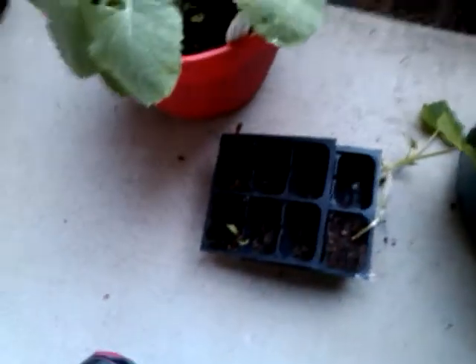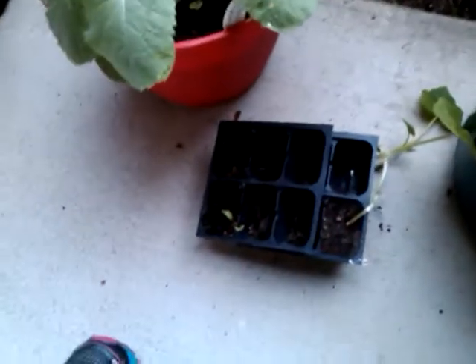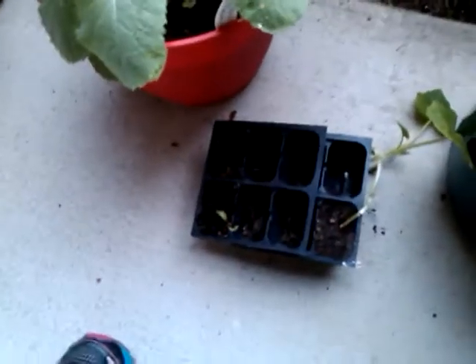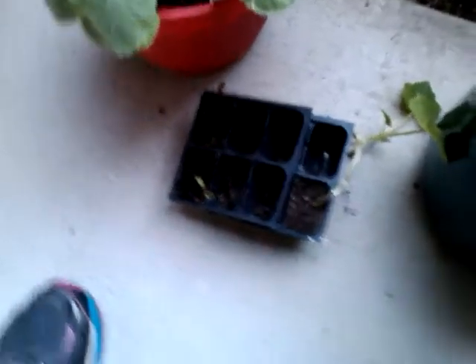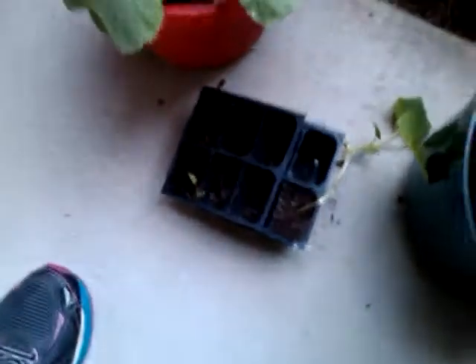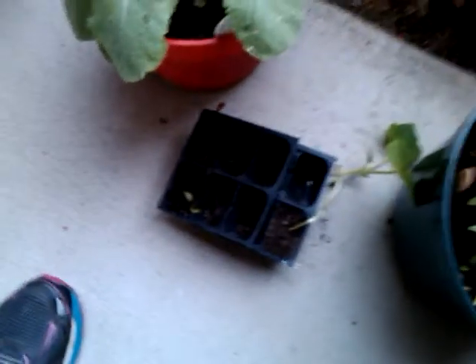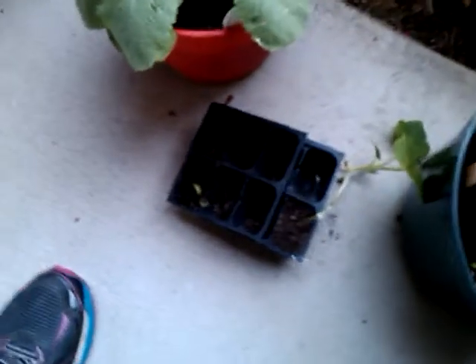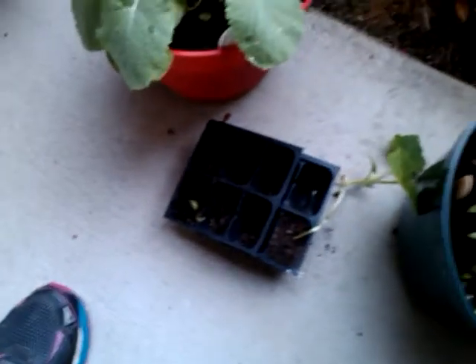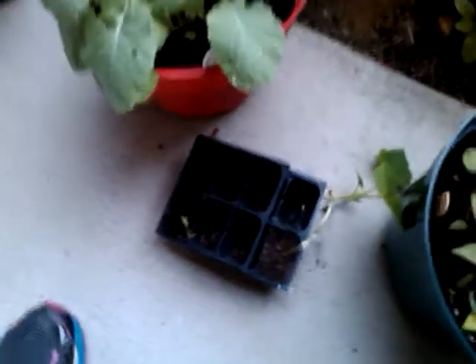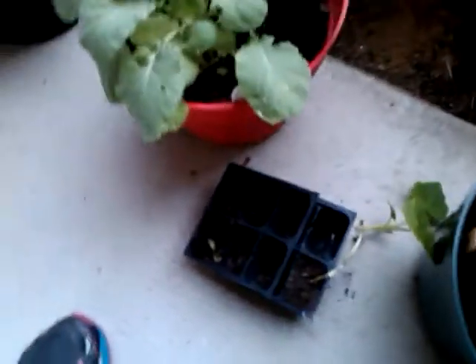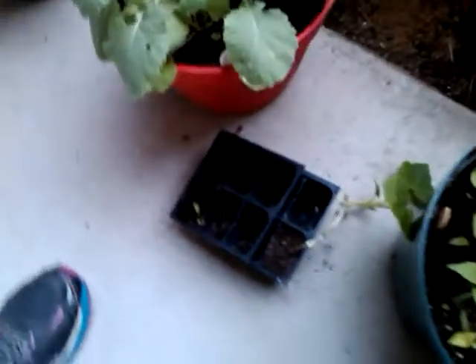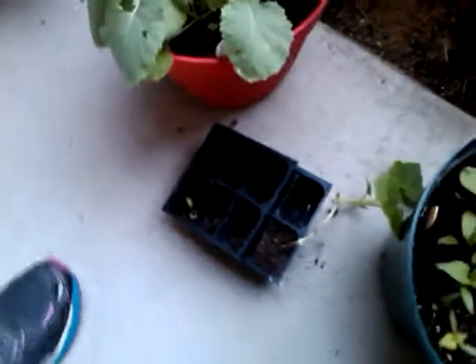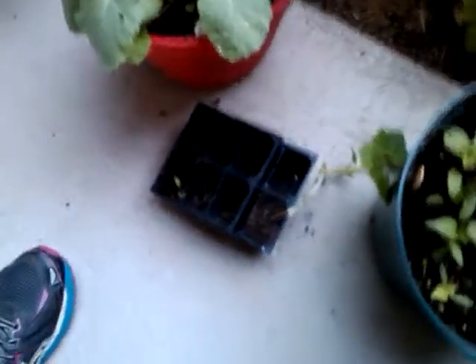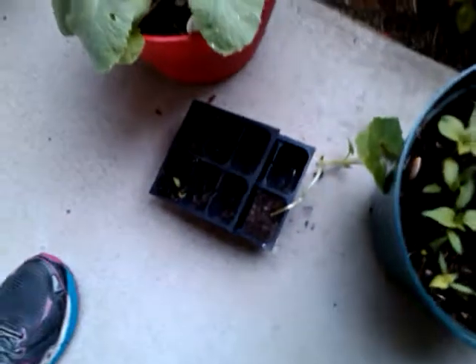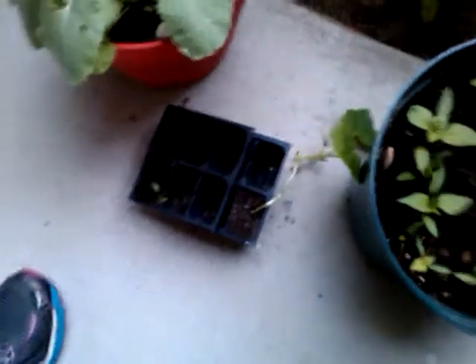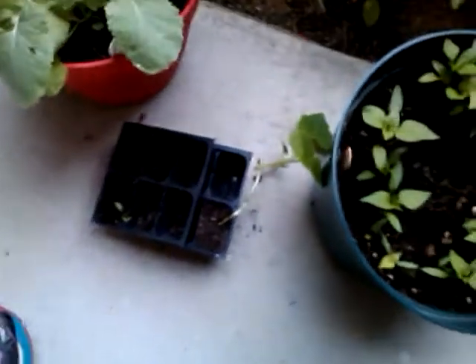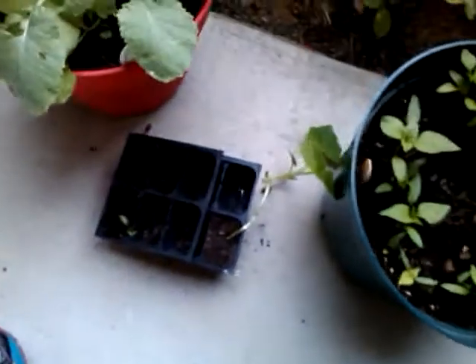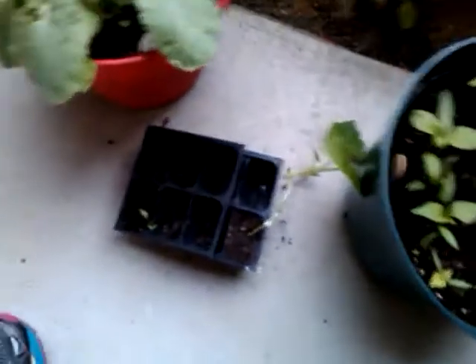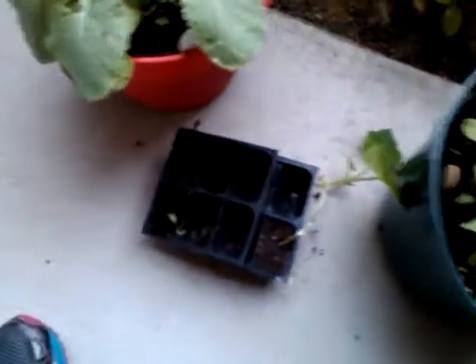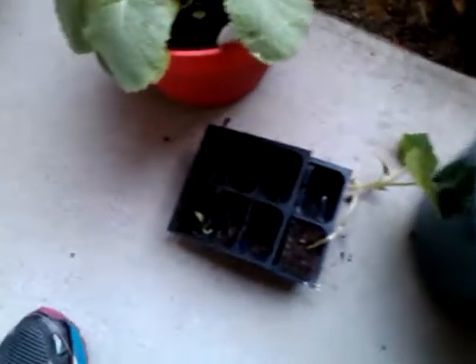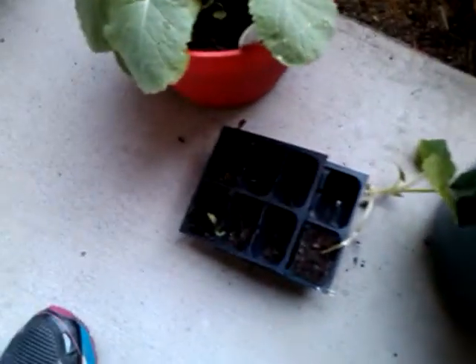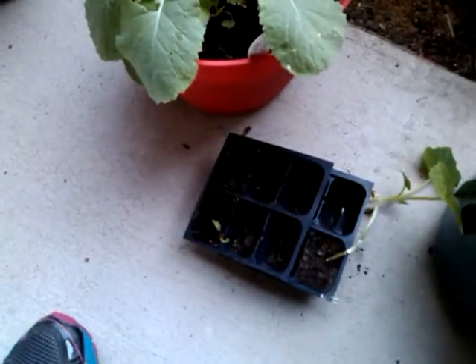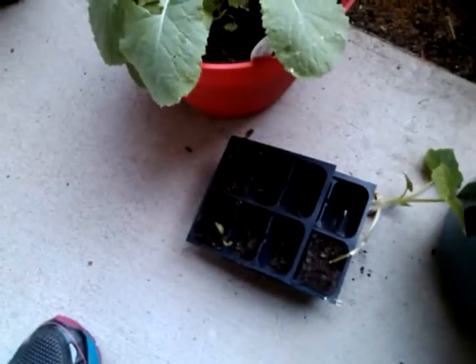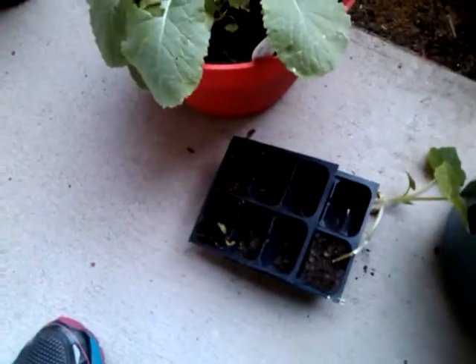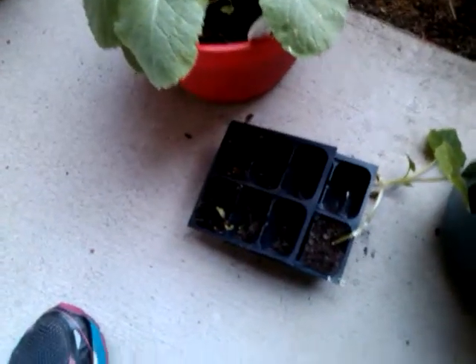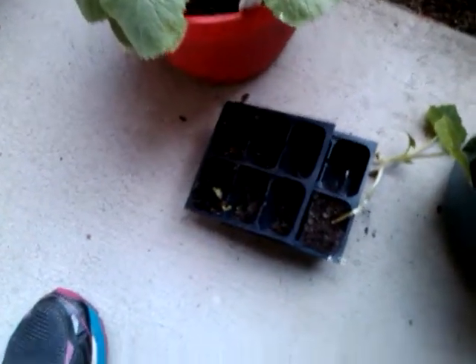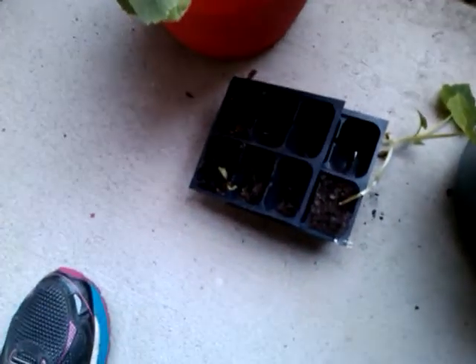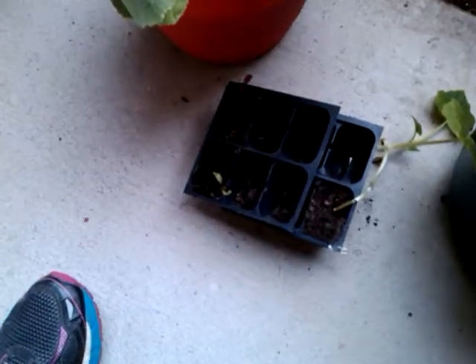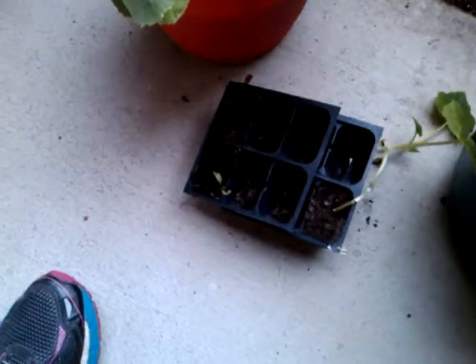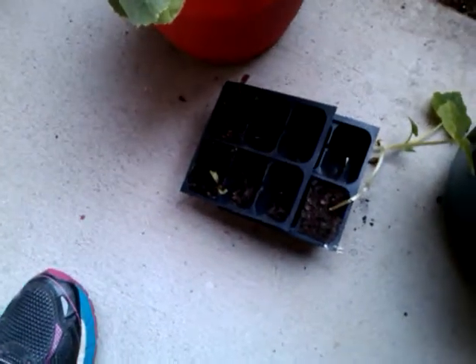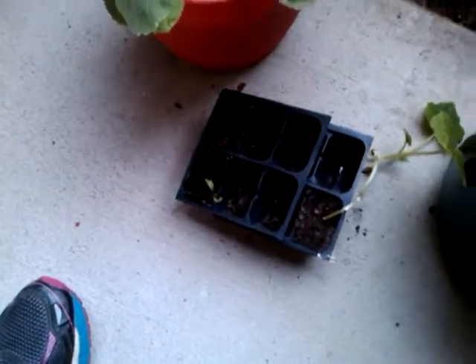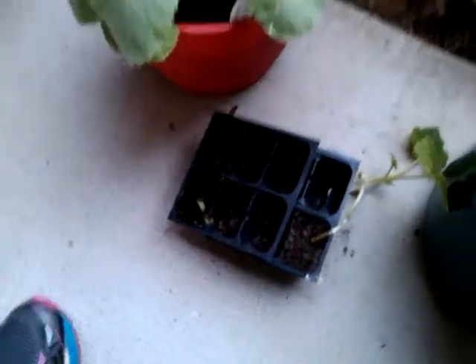Beets — I put most of them out. Didn't have any room for those two.